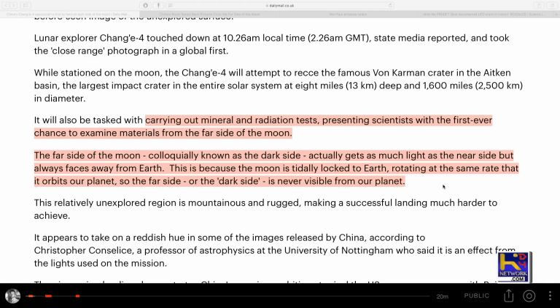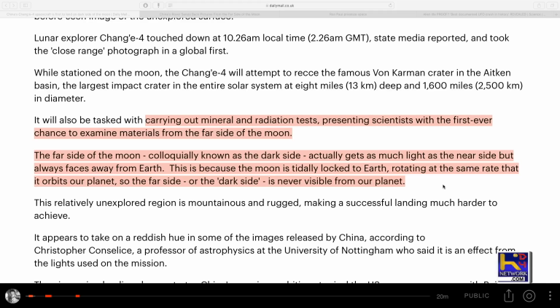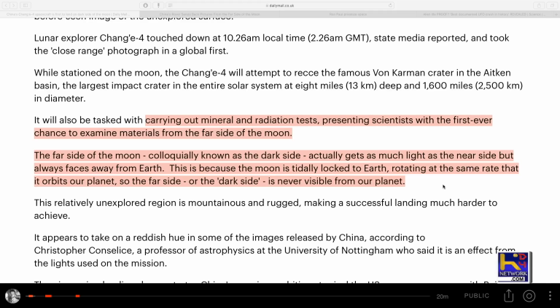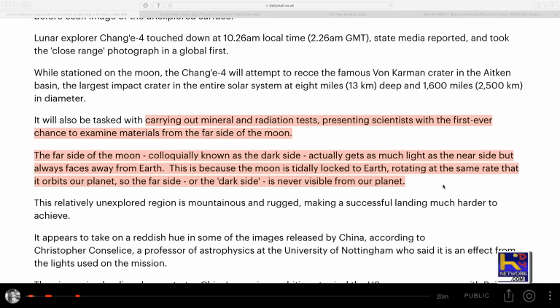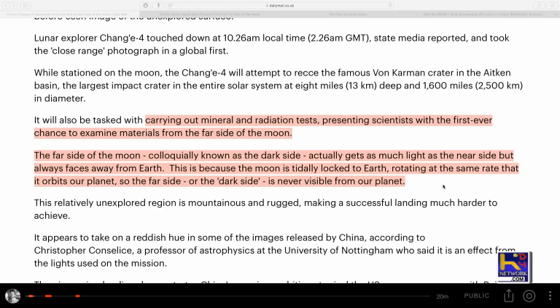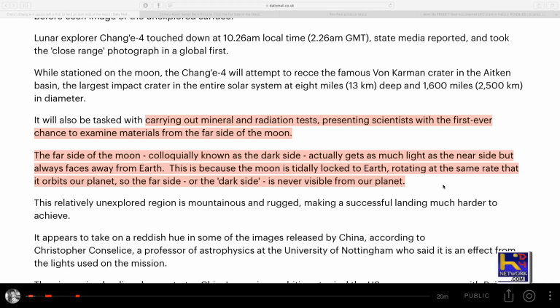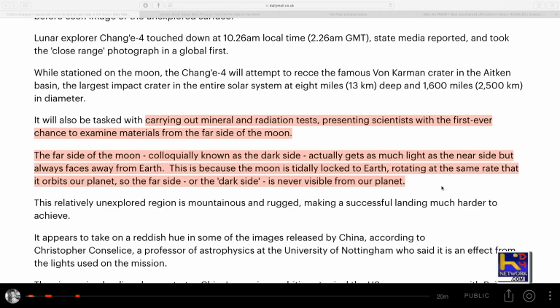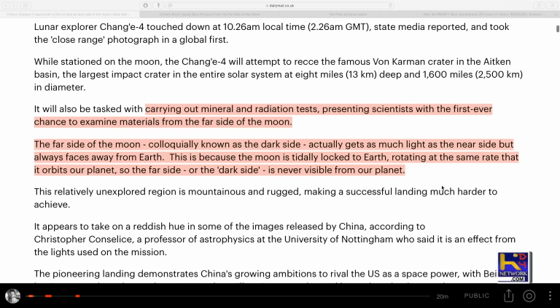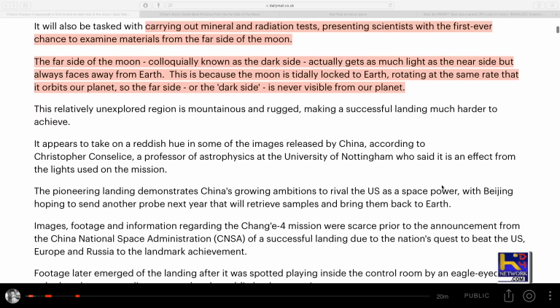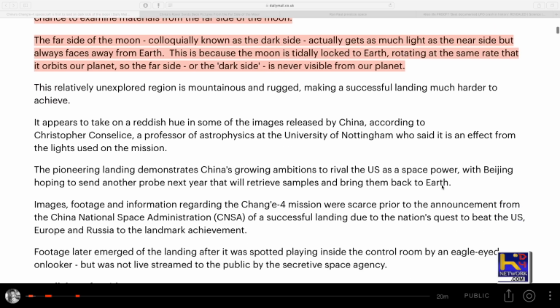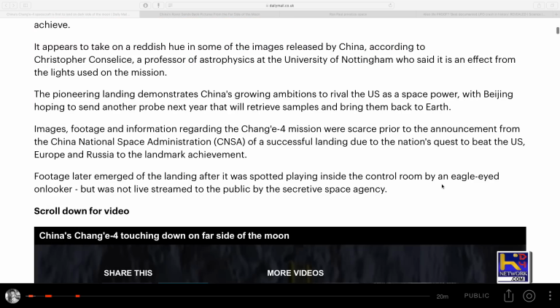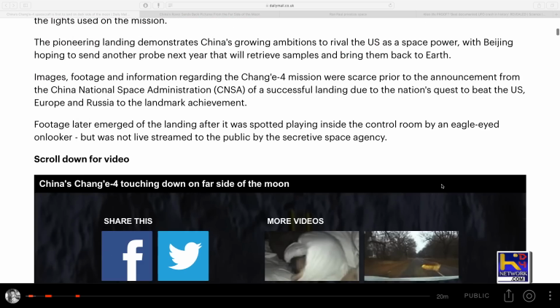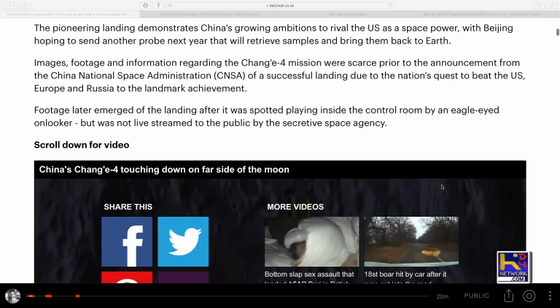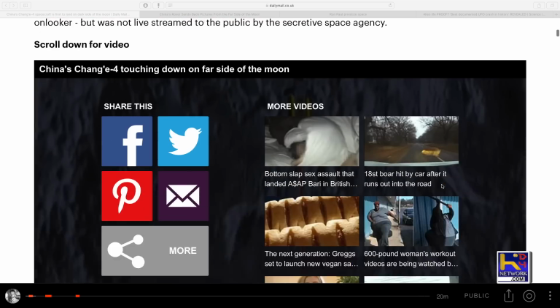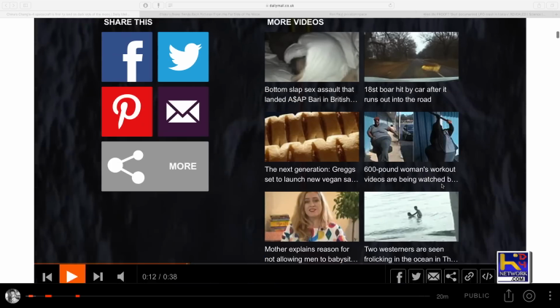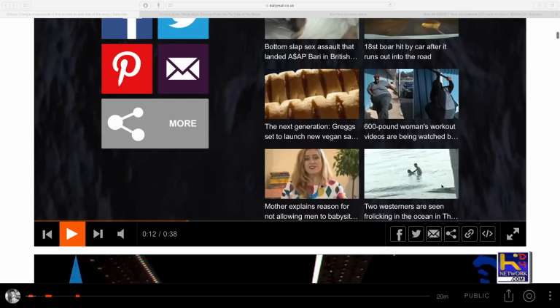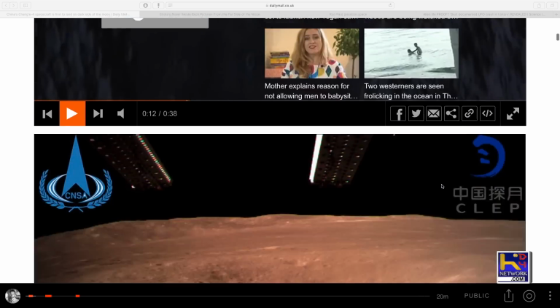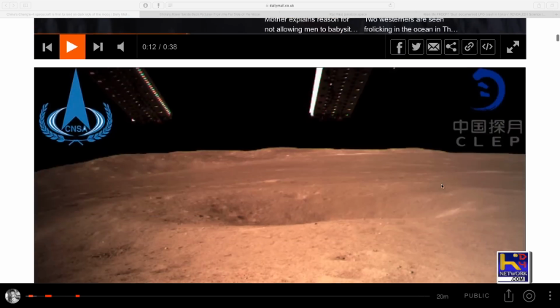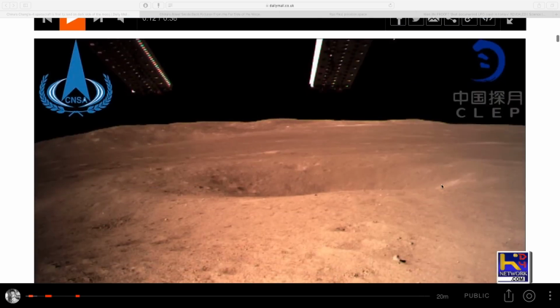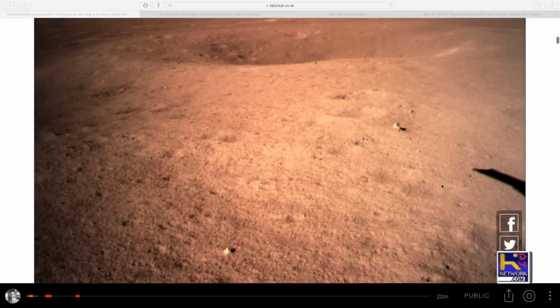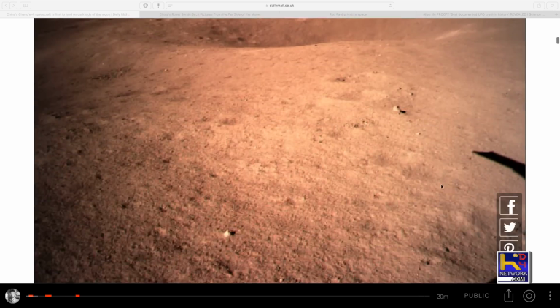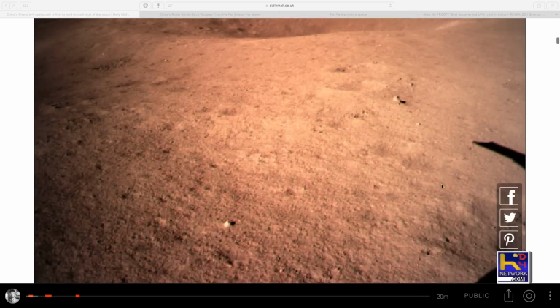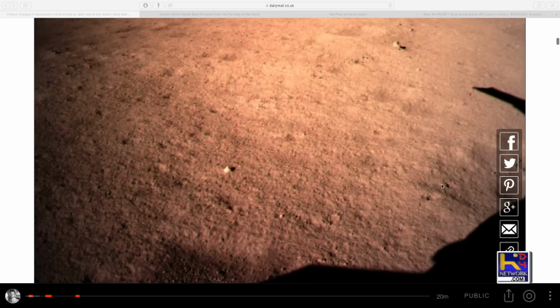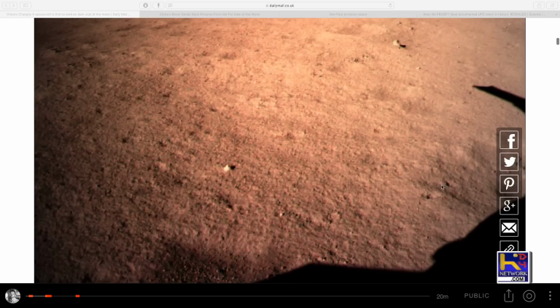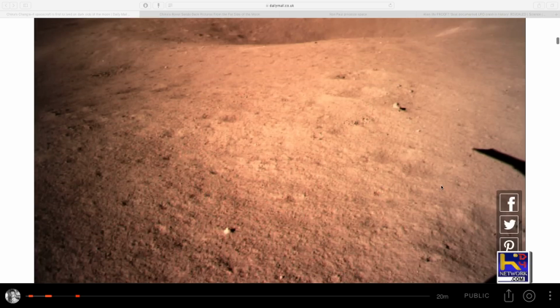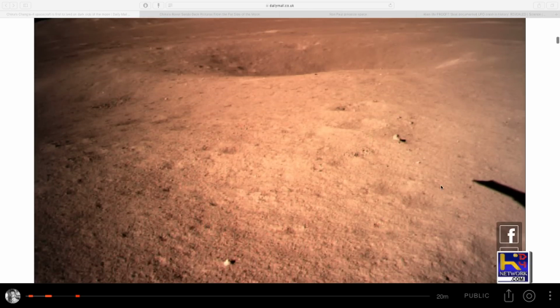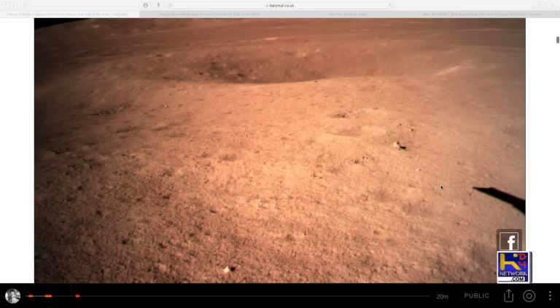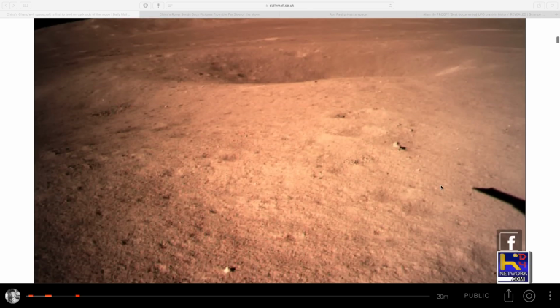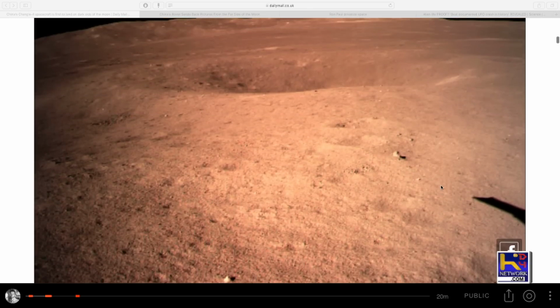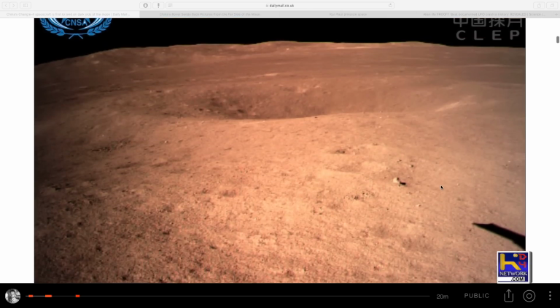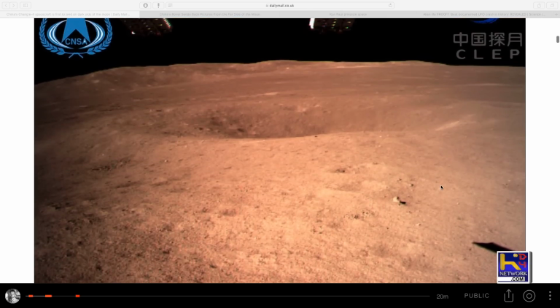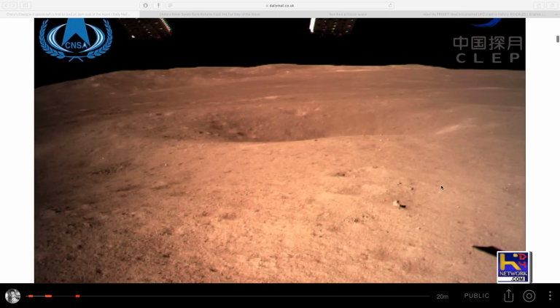So they say it's tidally locked. I don't know if I believe that either. But anyway, here are the images.